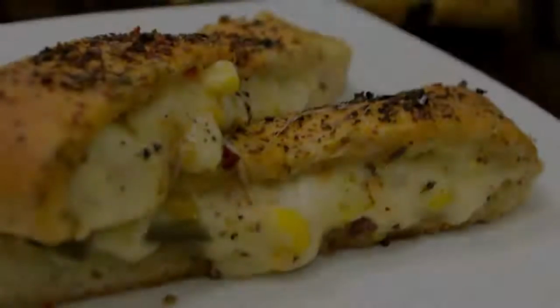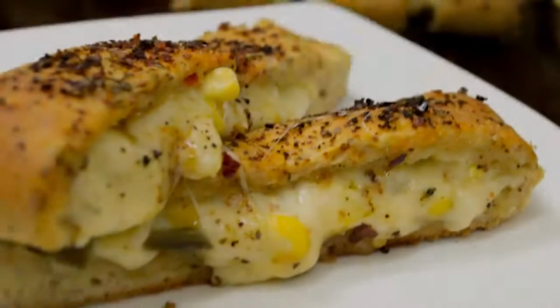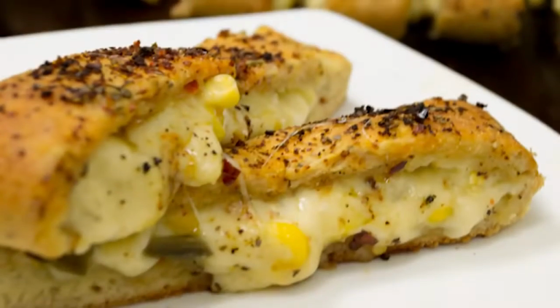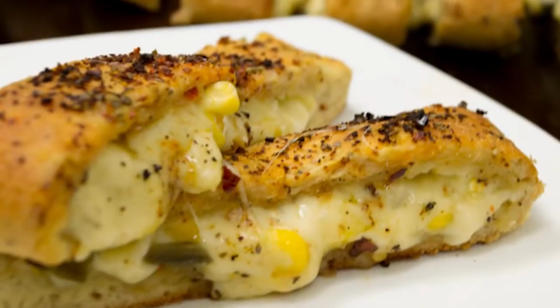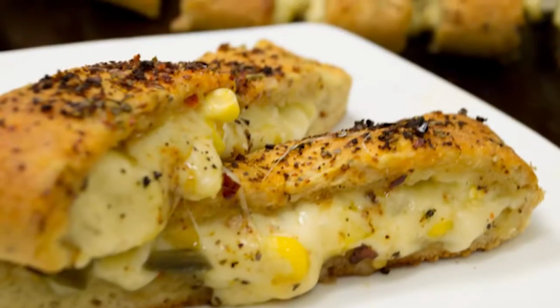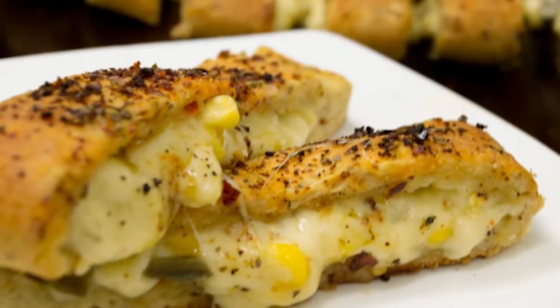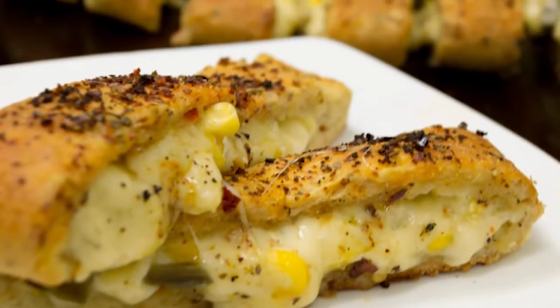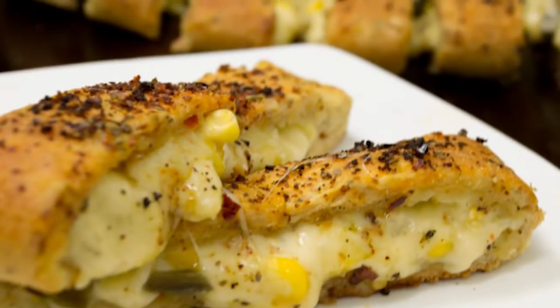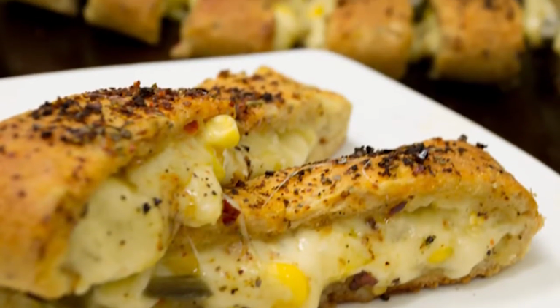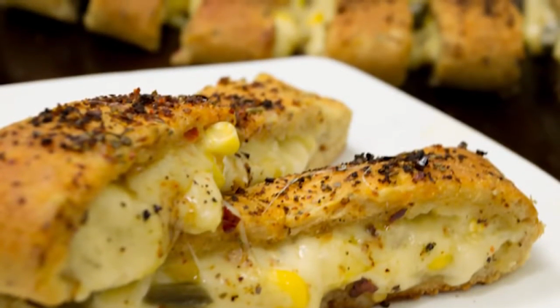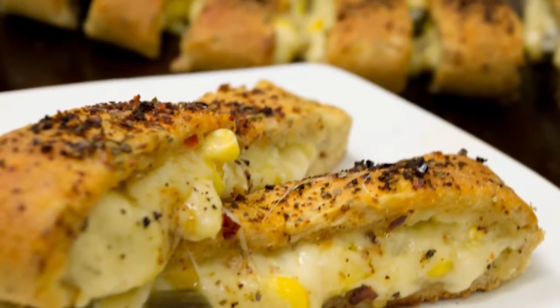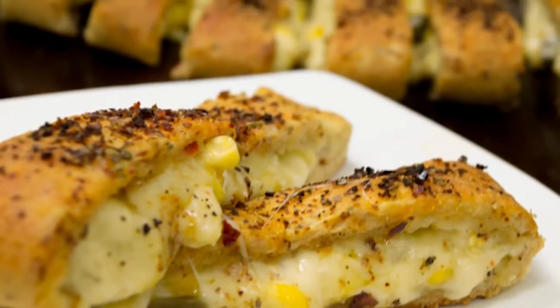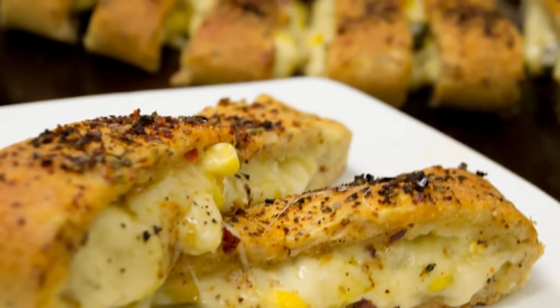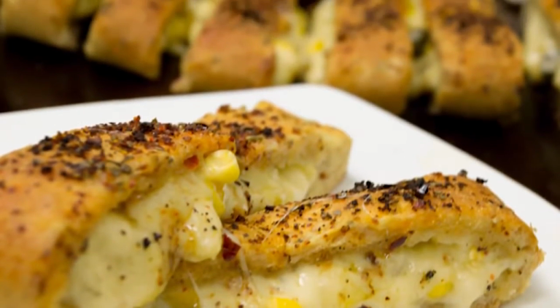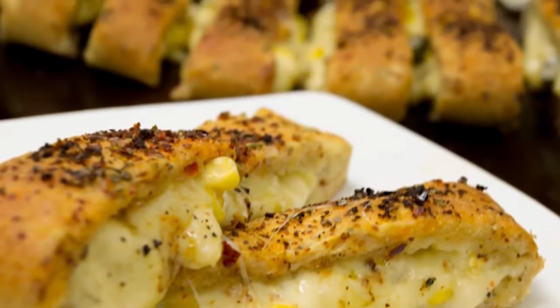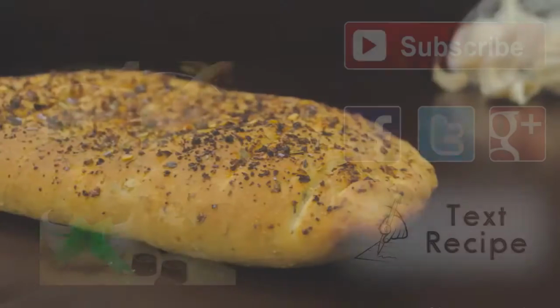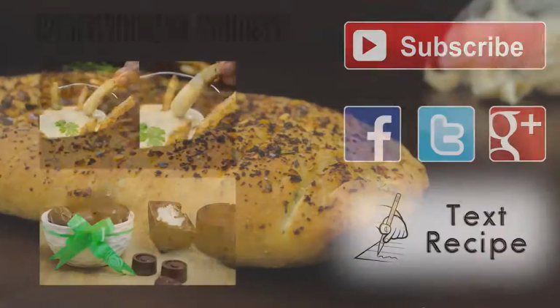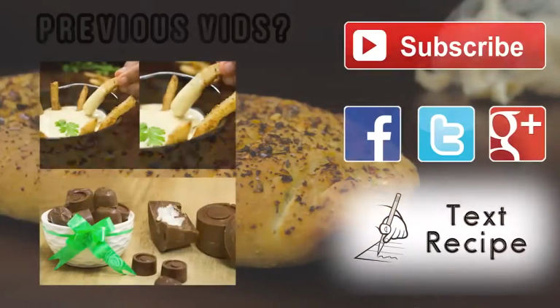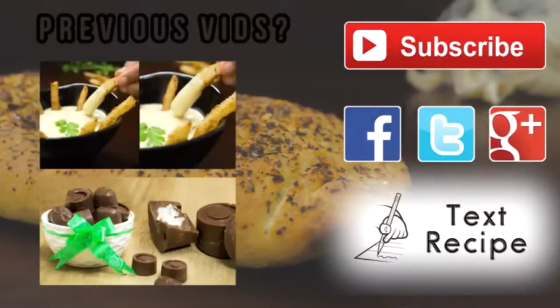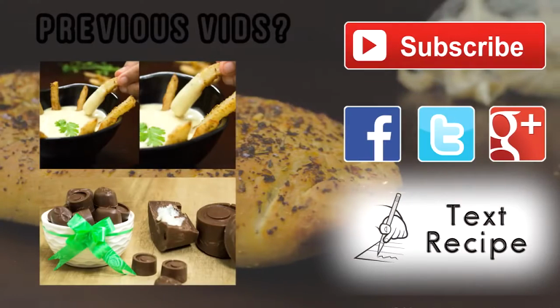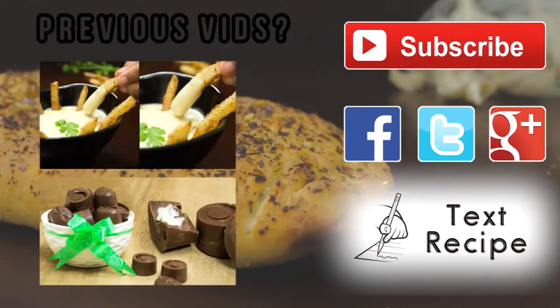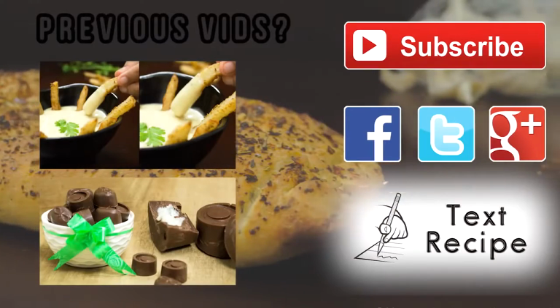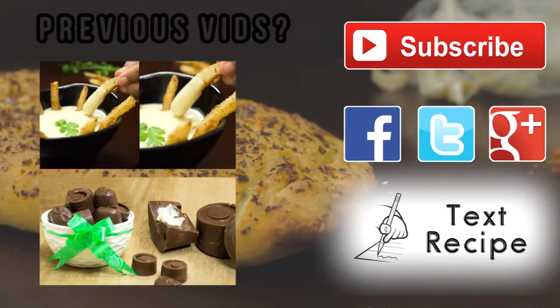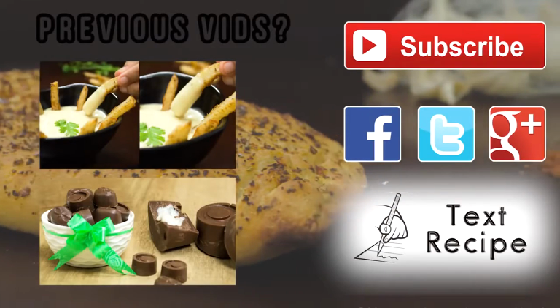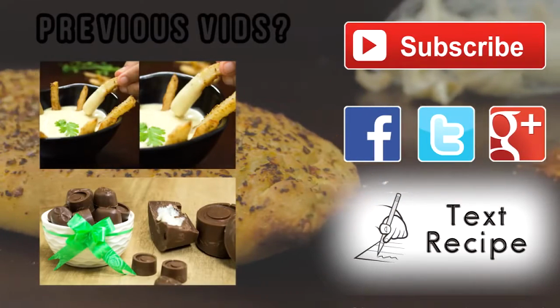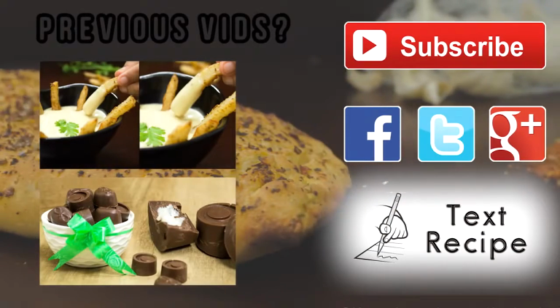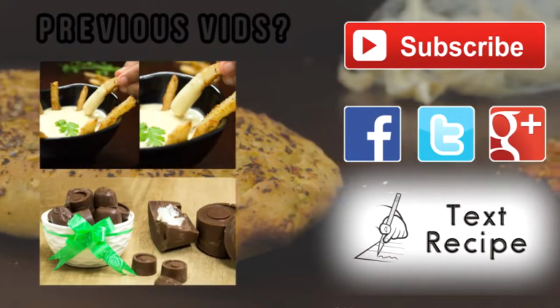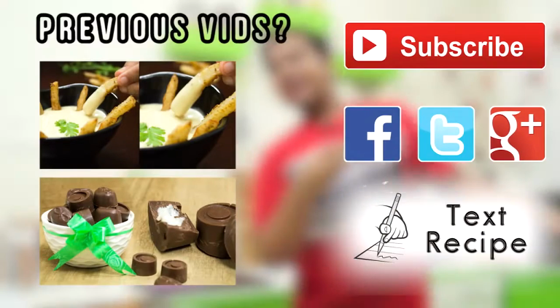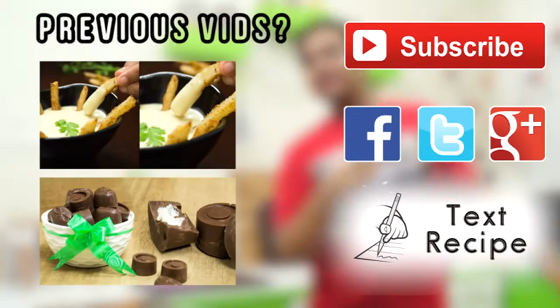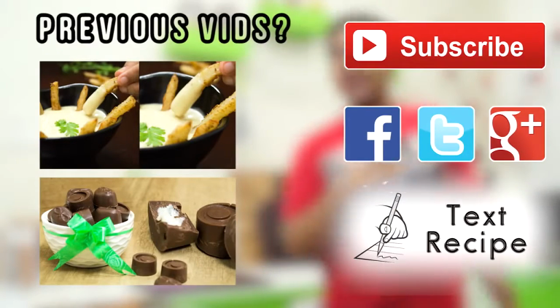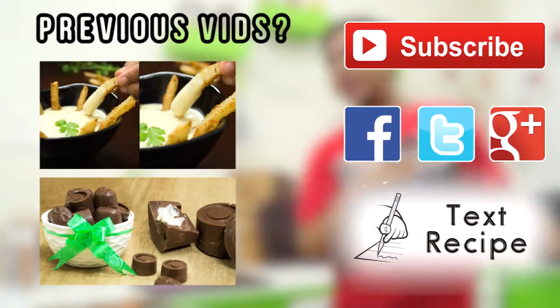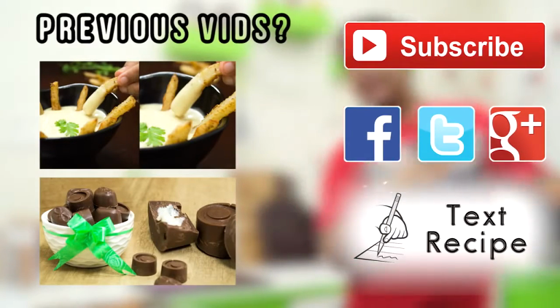Thank you for watching. Do subscribe — it's free. Bye, take care, and happy eating!